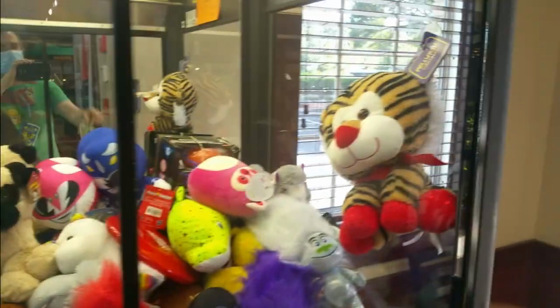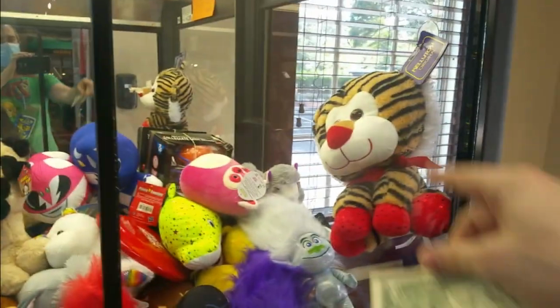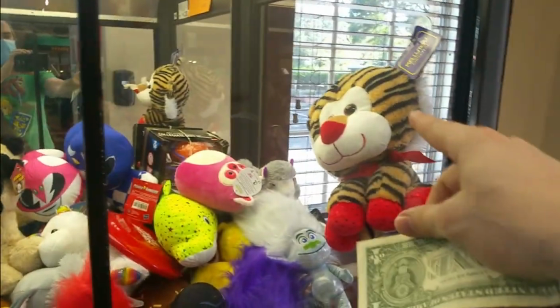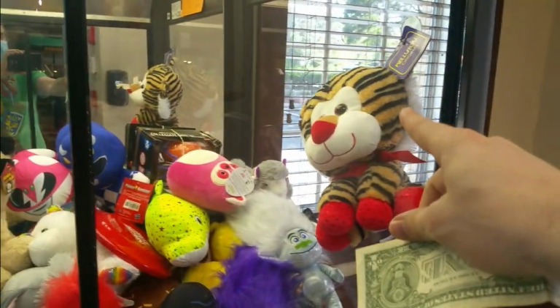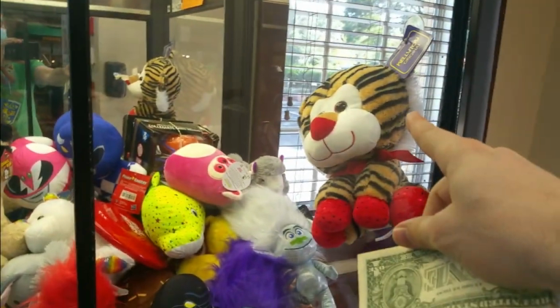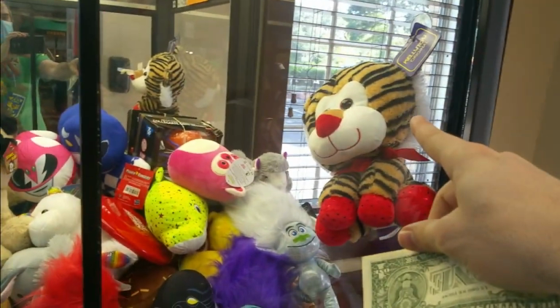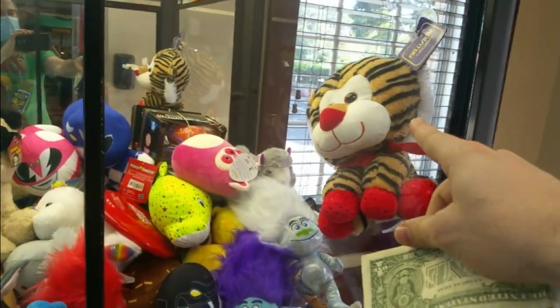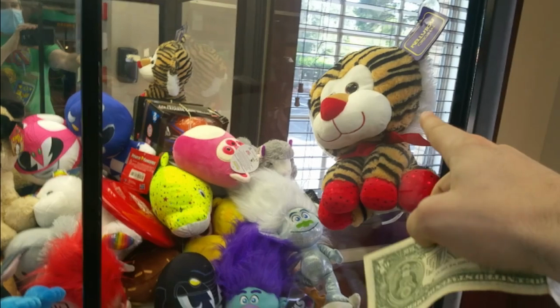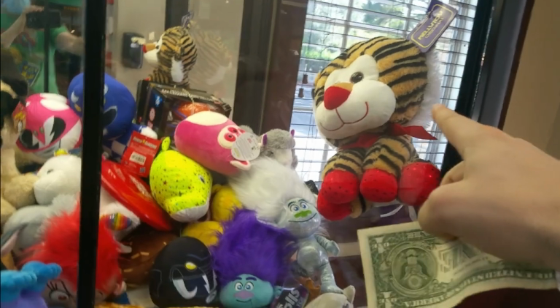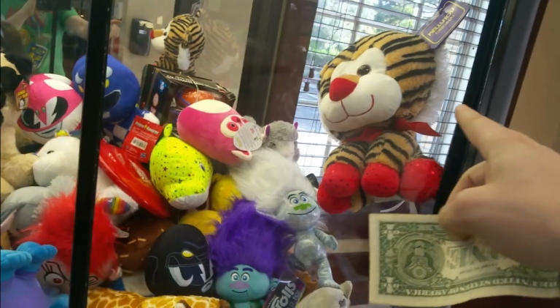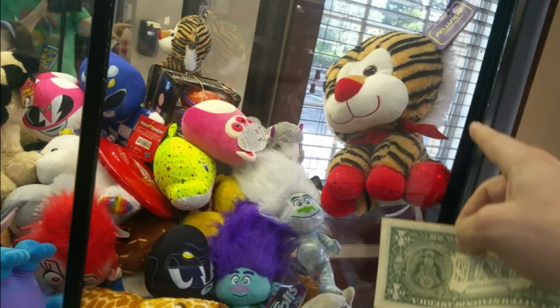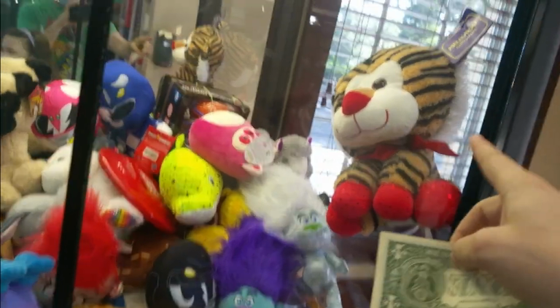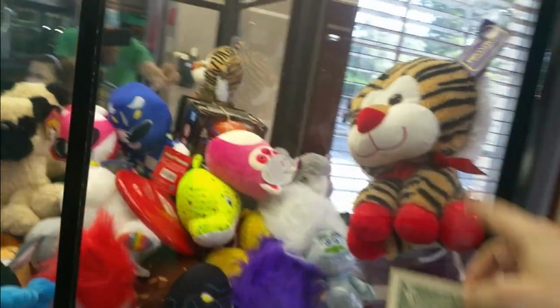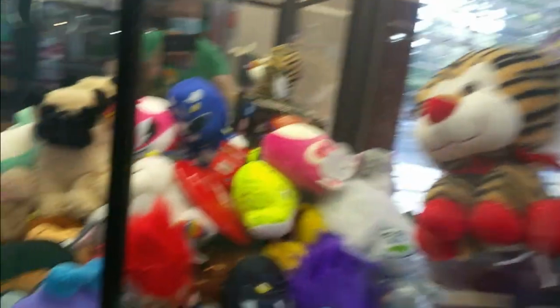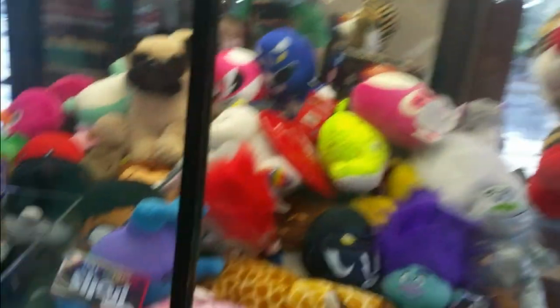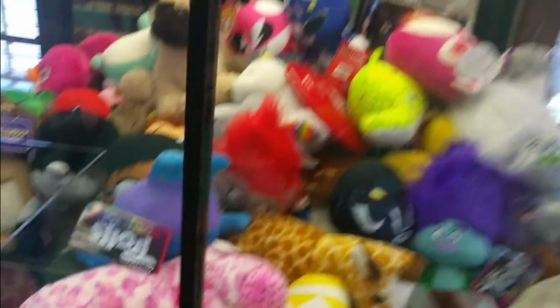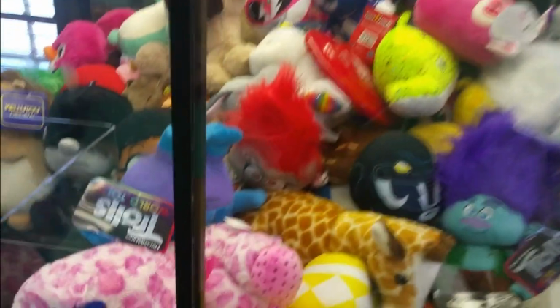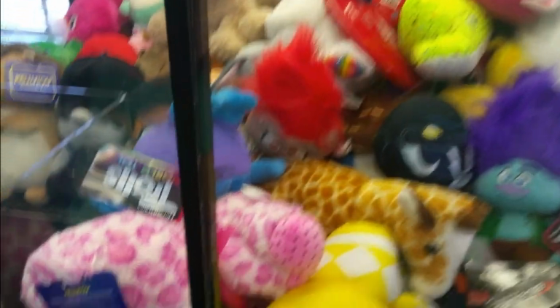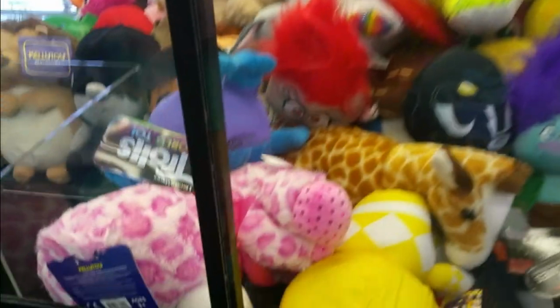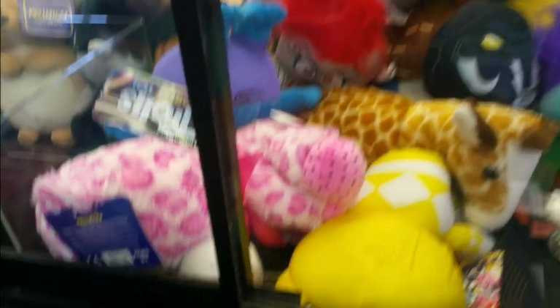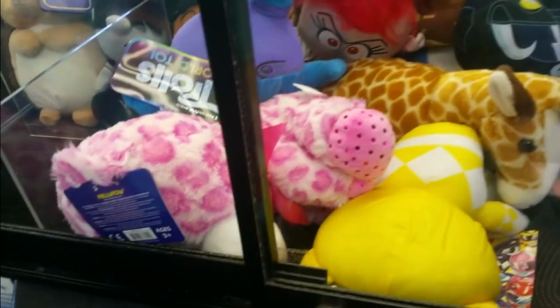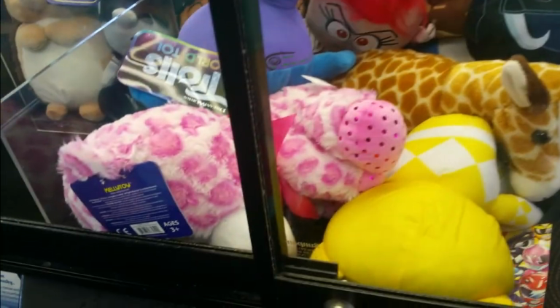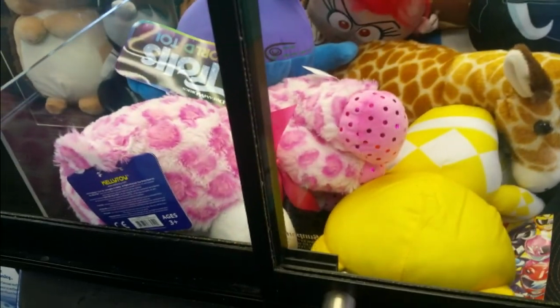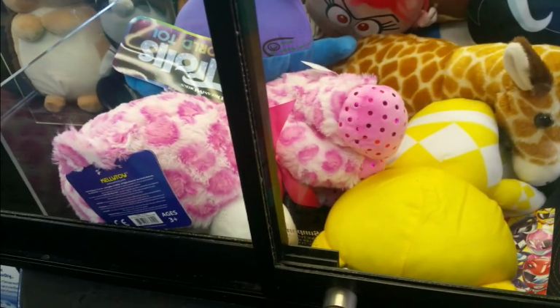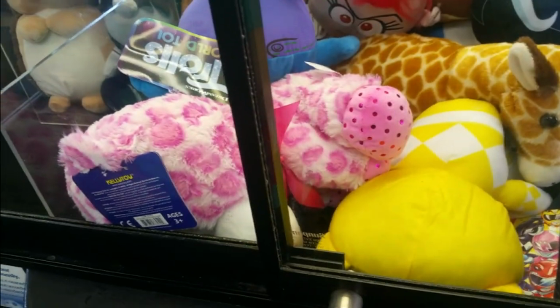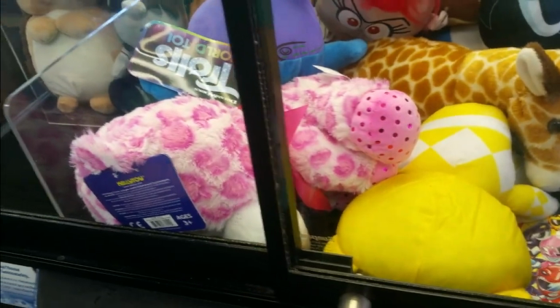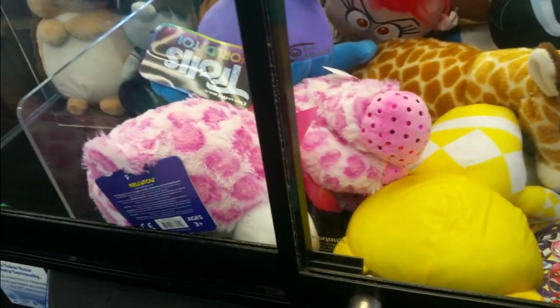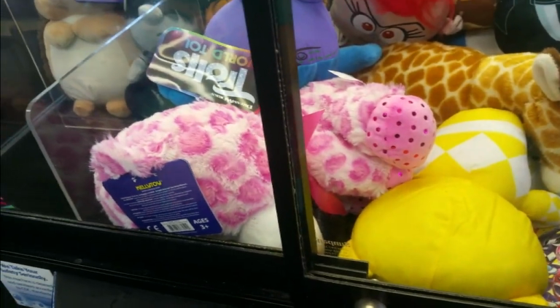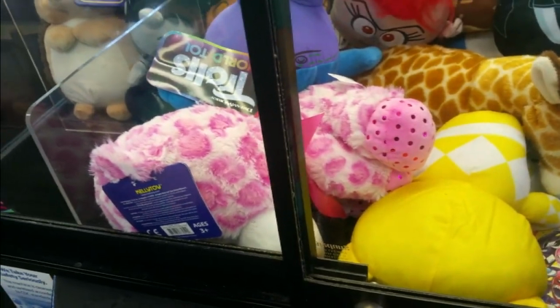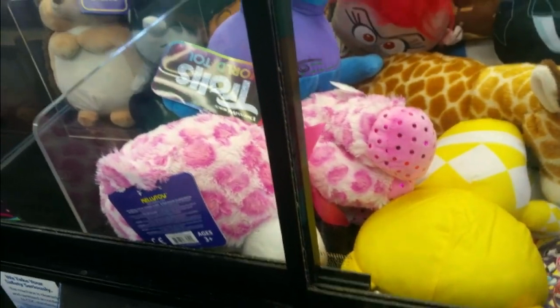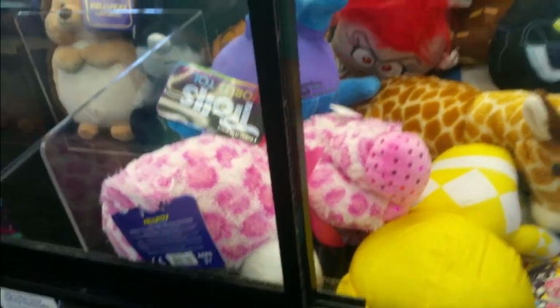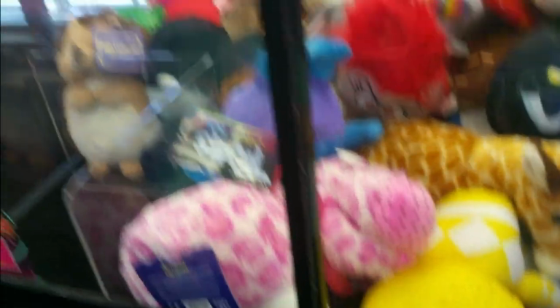There's this big, huge tiger that's way too big. I will drink out of that. Let's see what we can do.